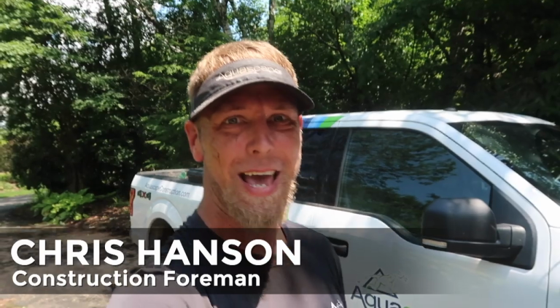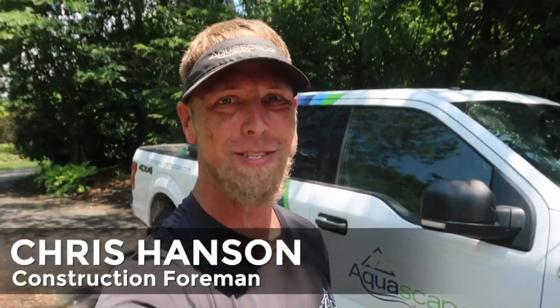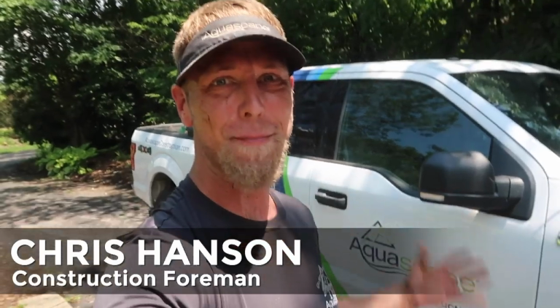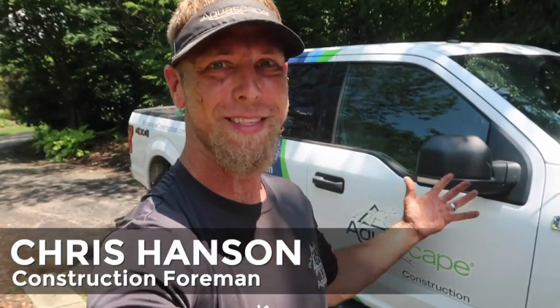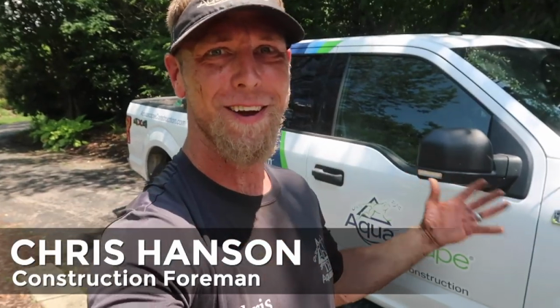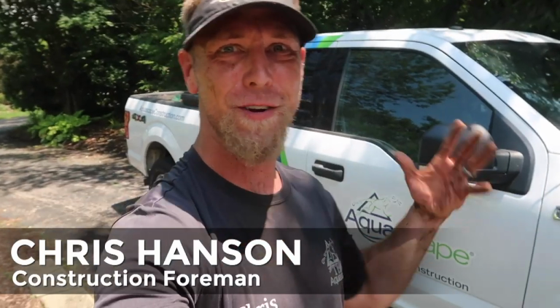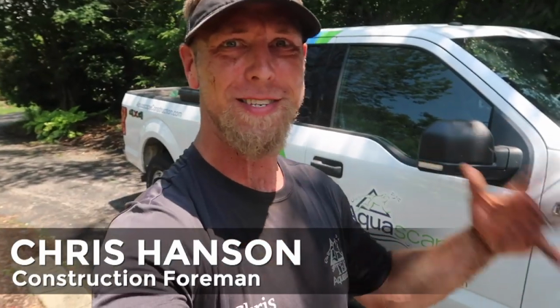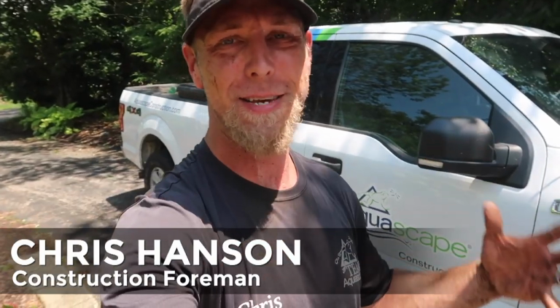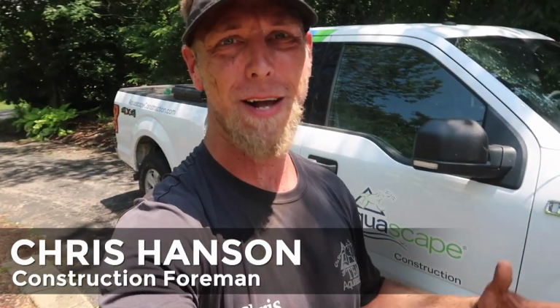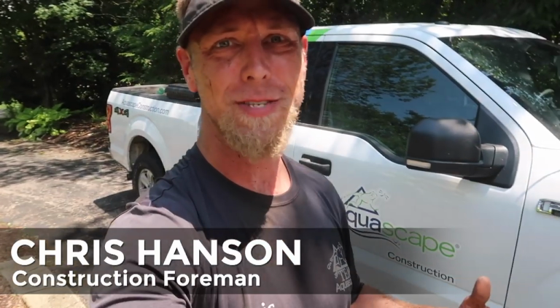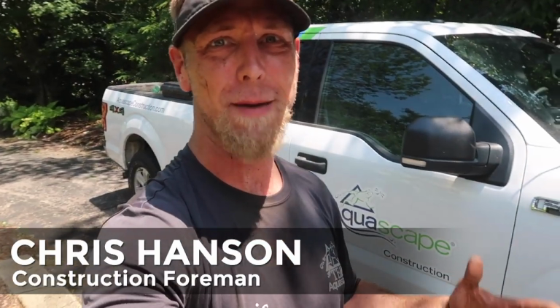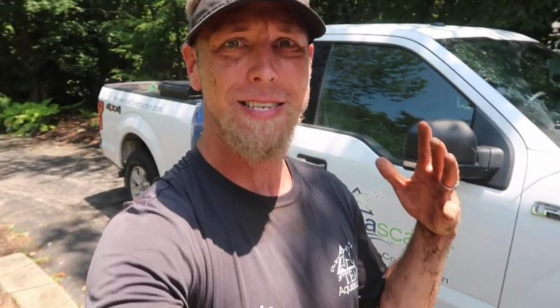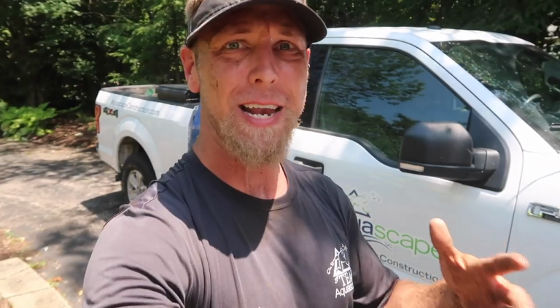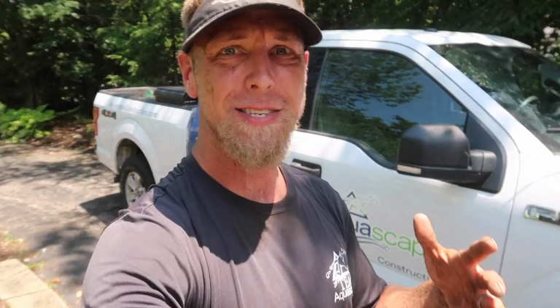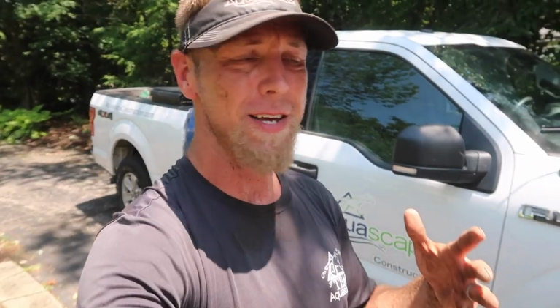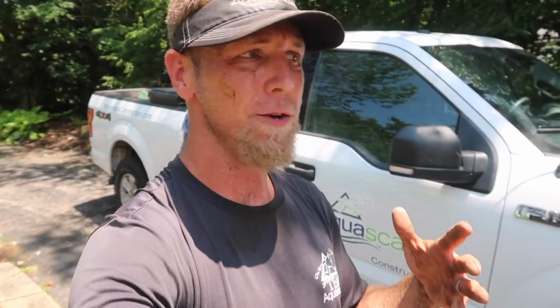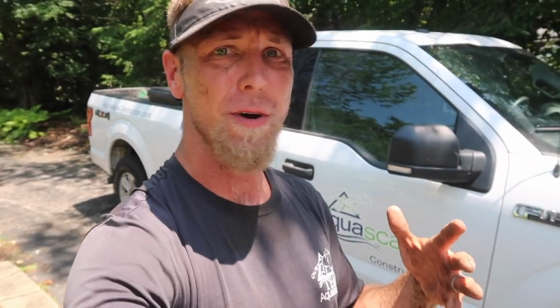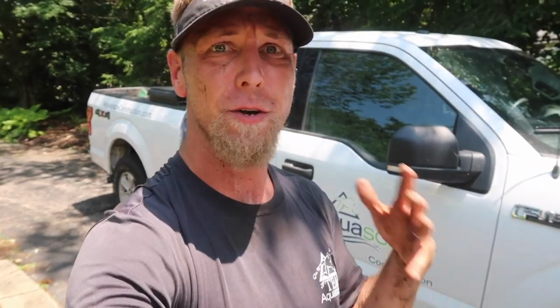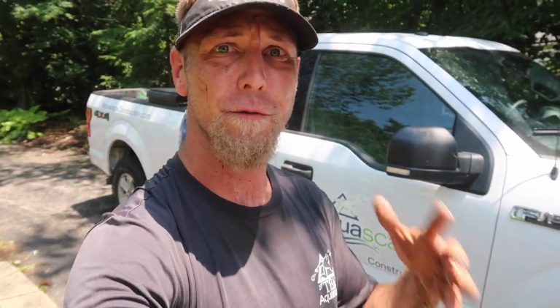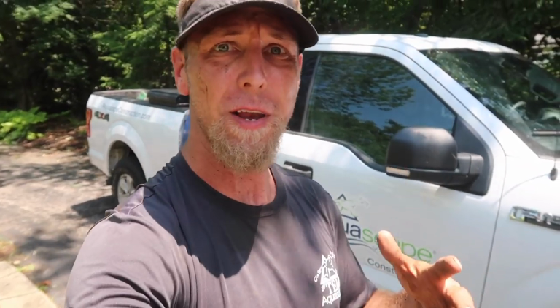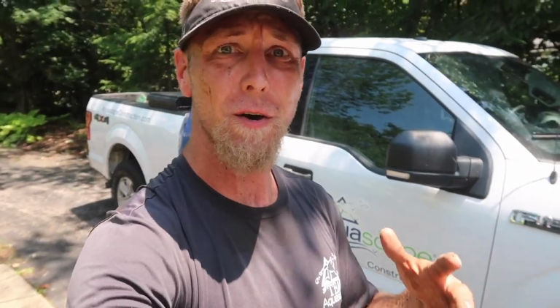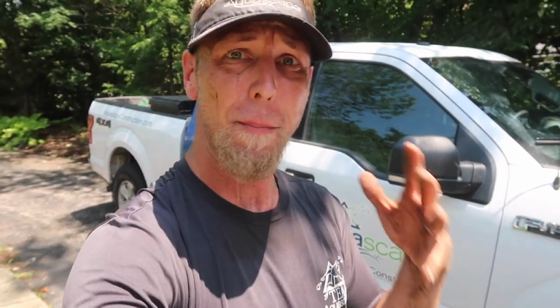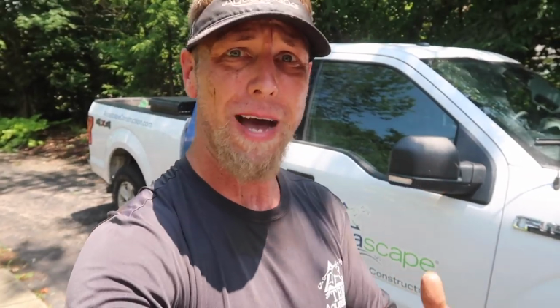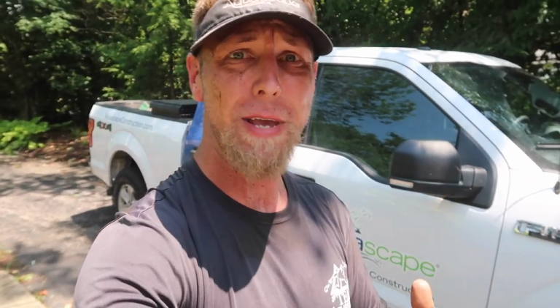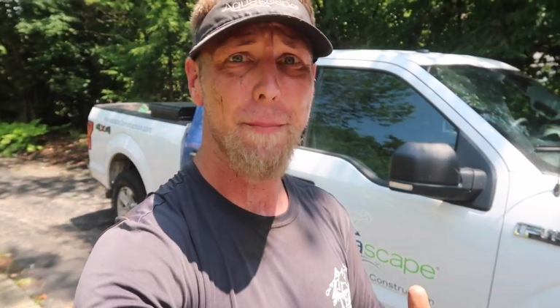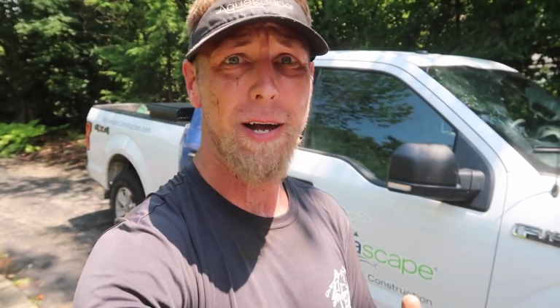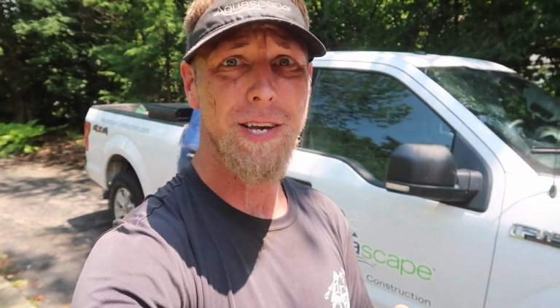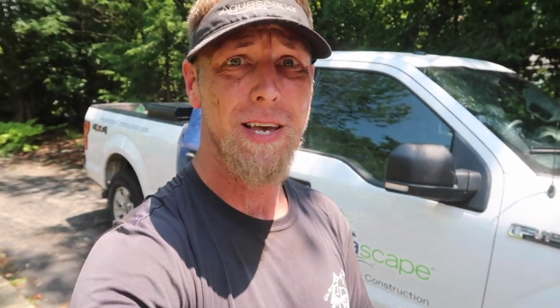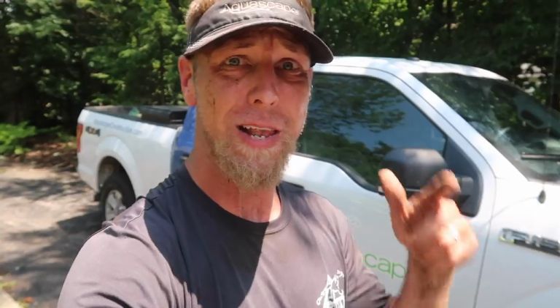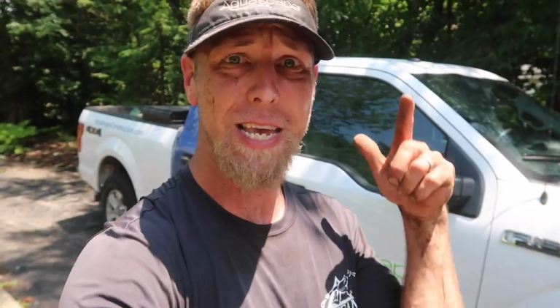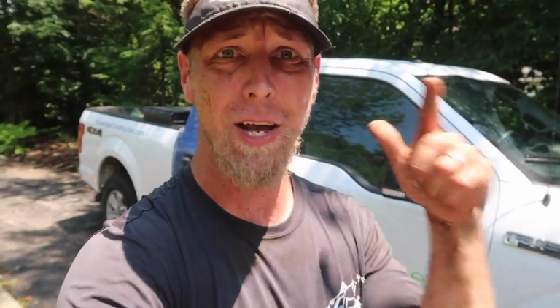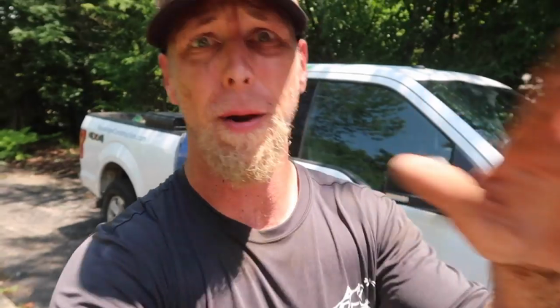Hey, what's up out there? Chris with Team Aquascape, excited to send you a new video of a pond rehab project. So let's get going.